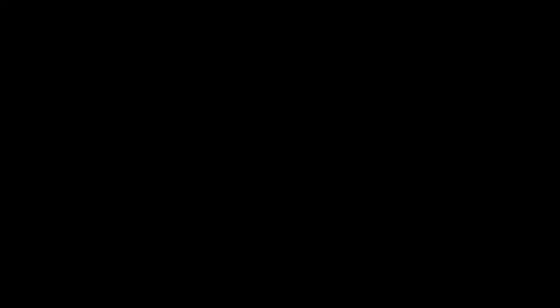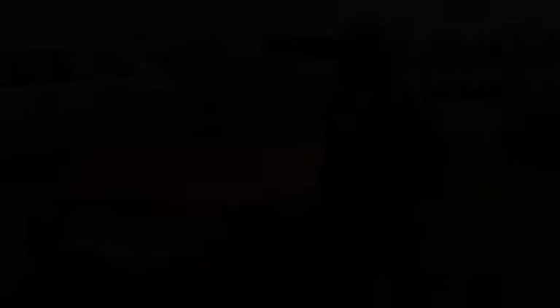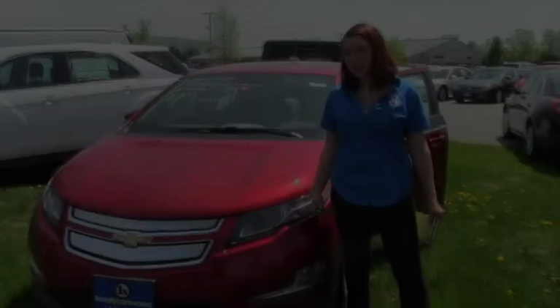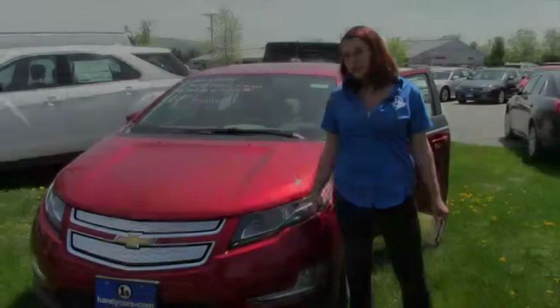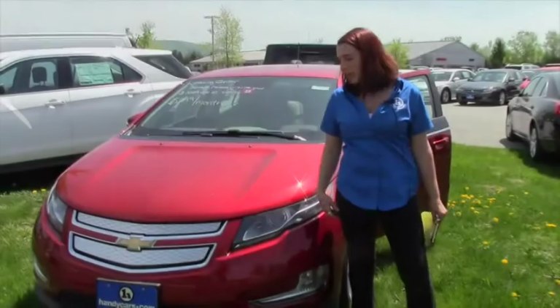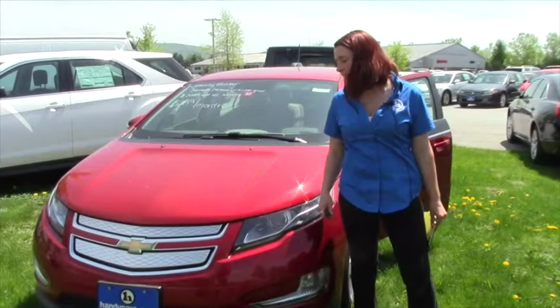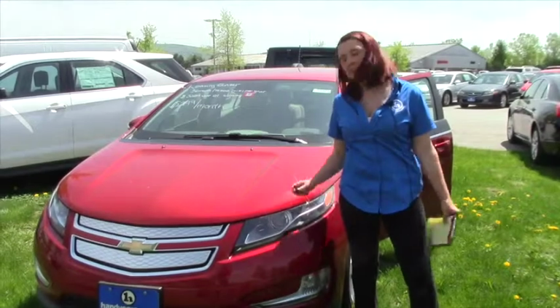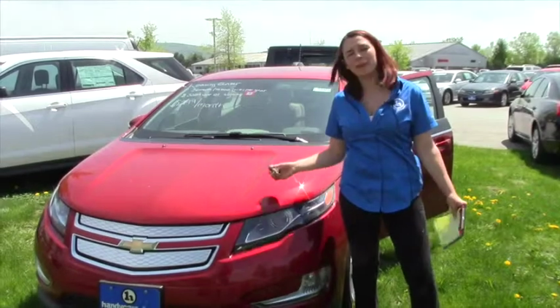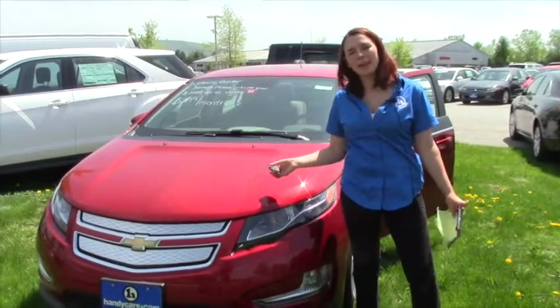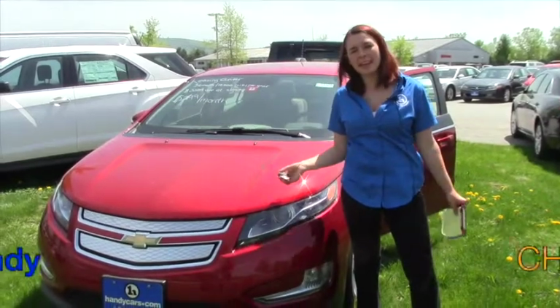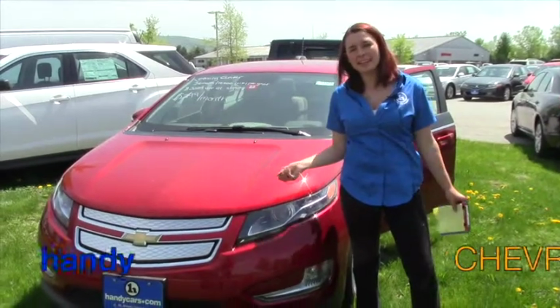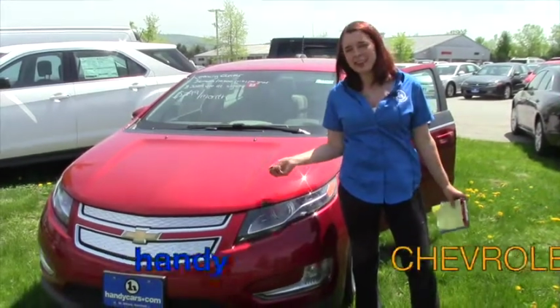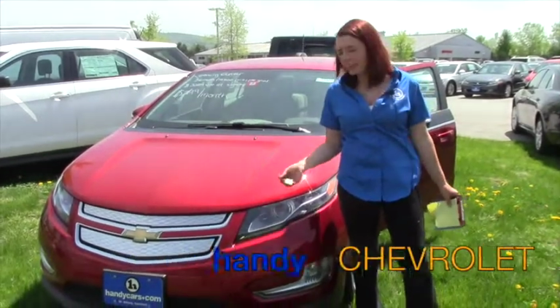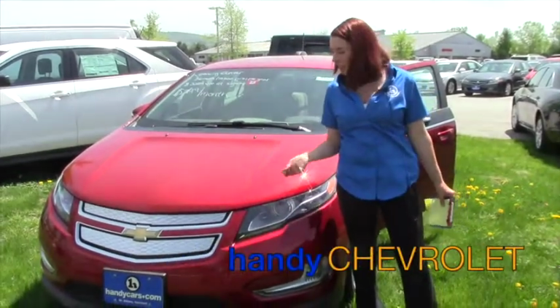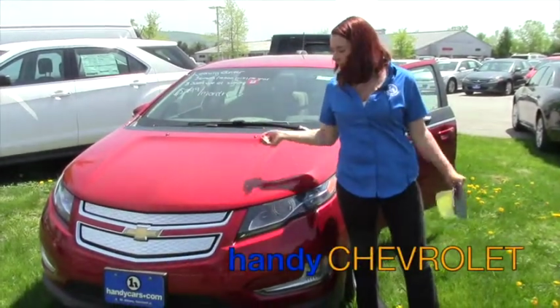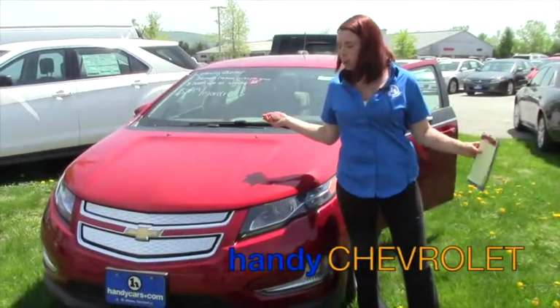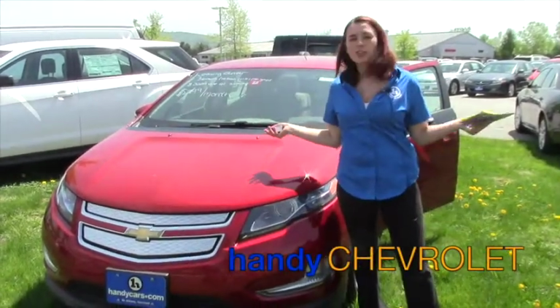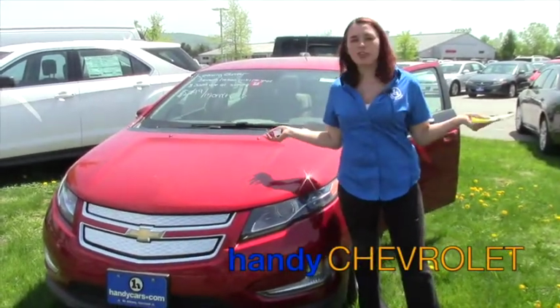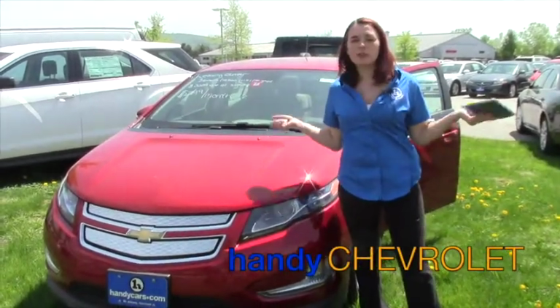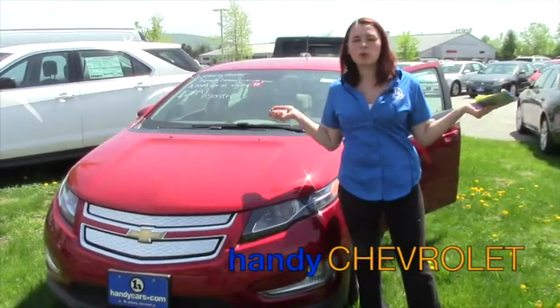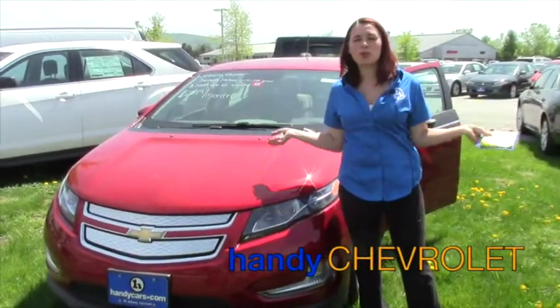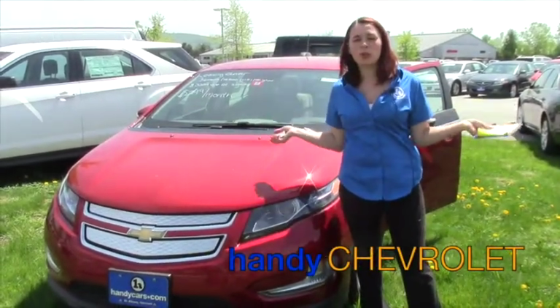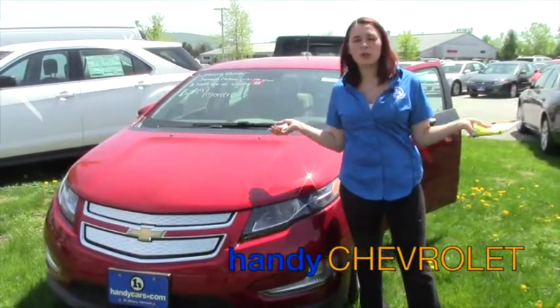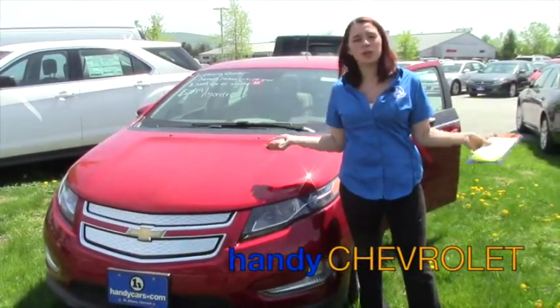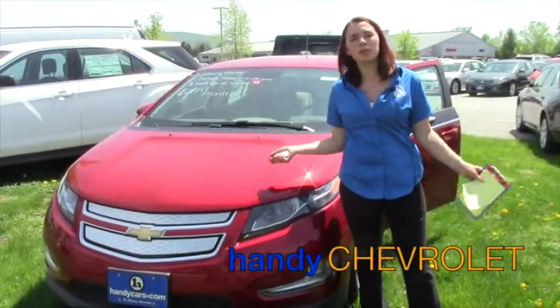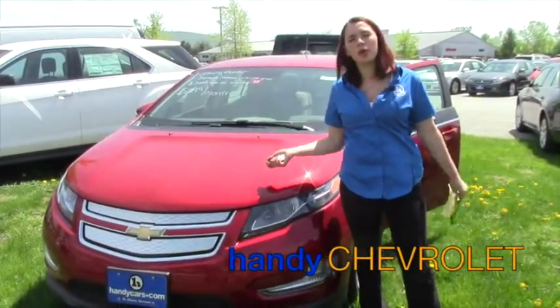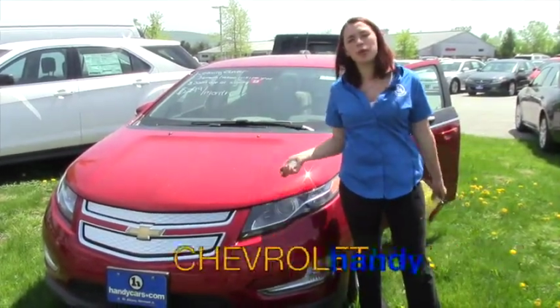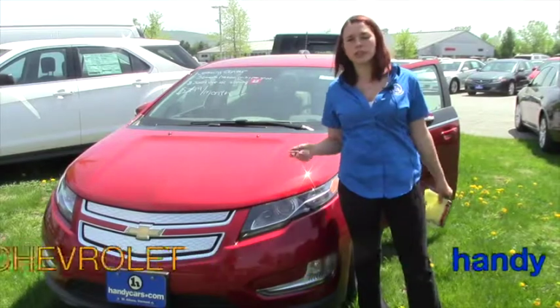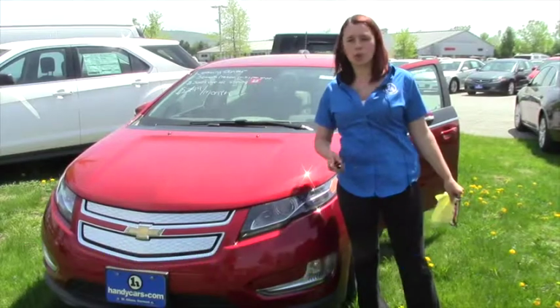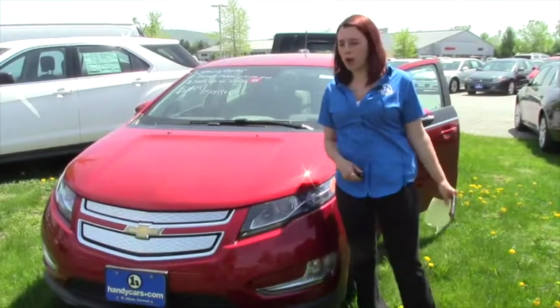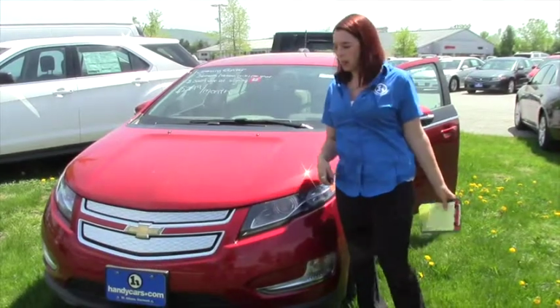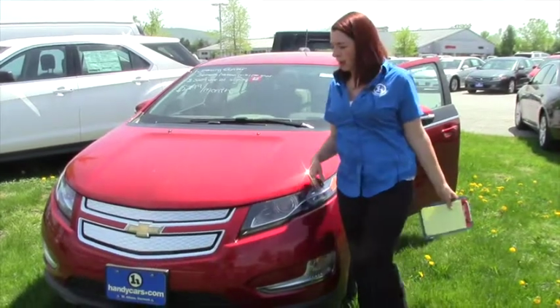Hey LaShonda, Sam here at HandyChevy. I just wanted to show you this gorgeous 2015 Volt that you inquired about.